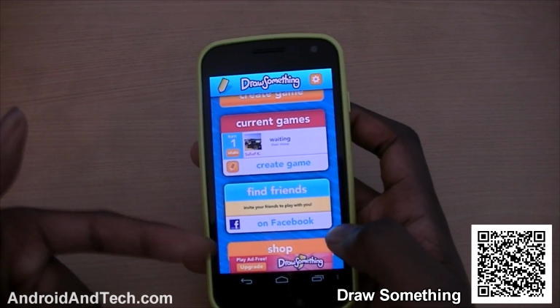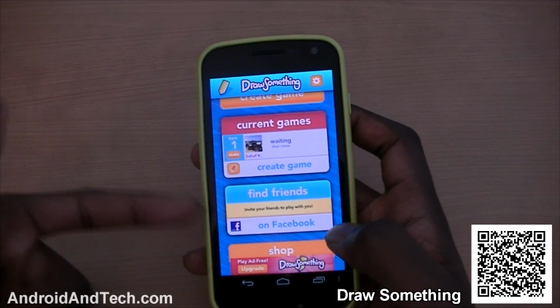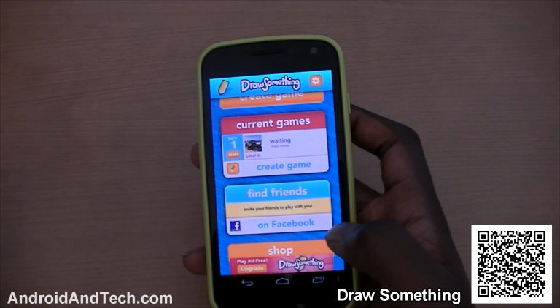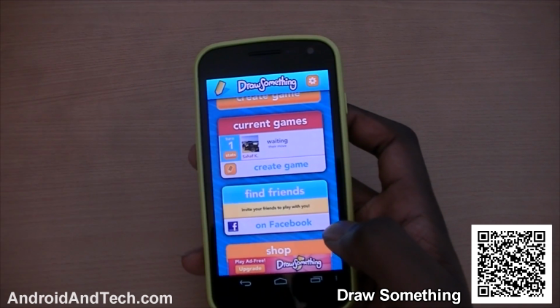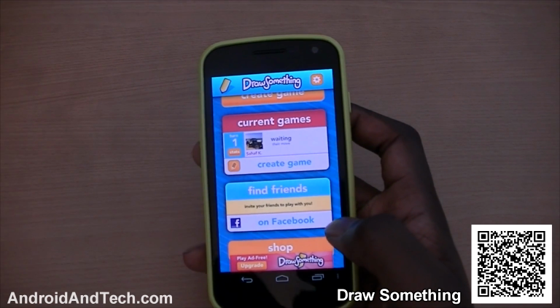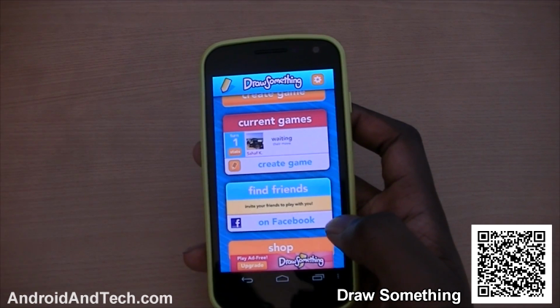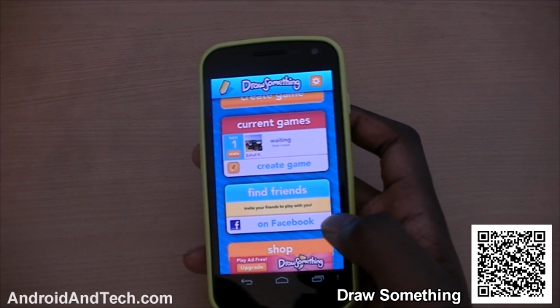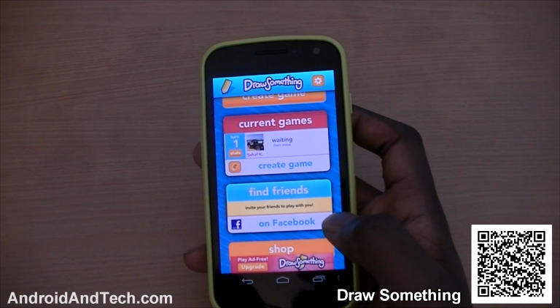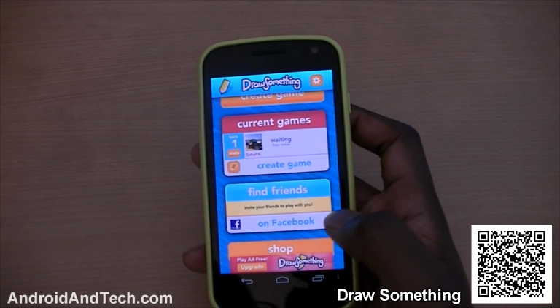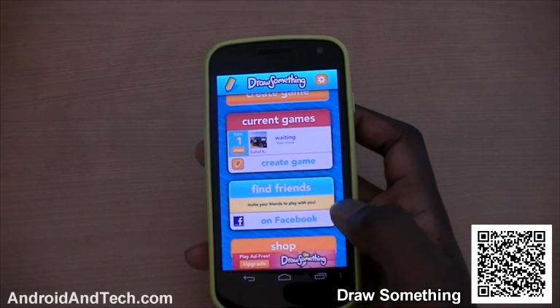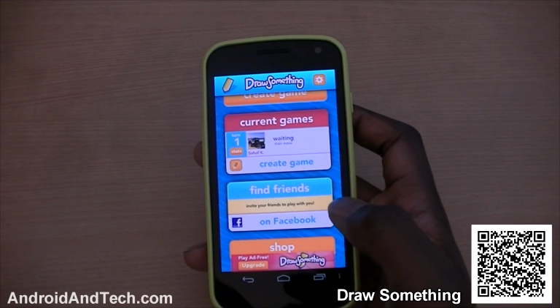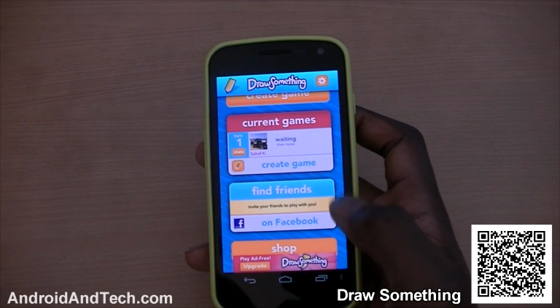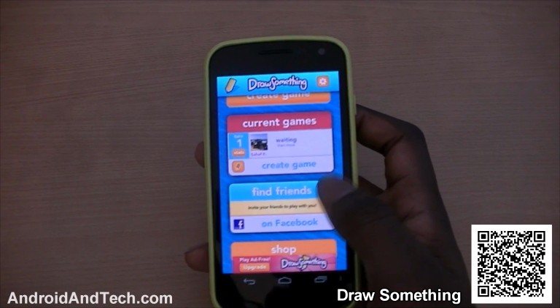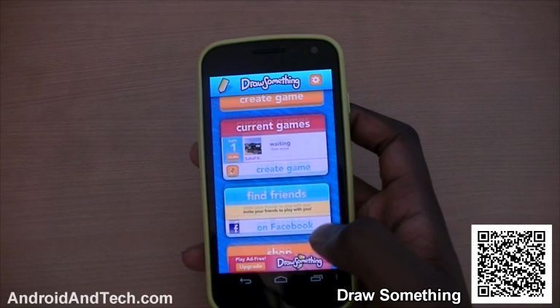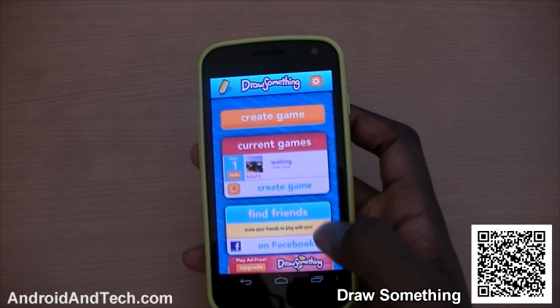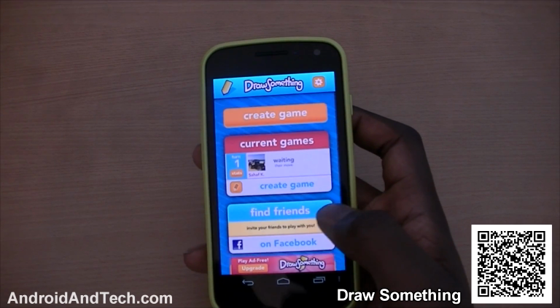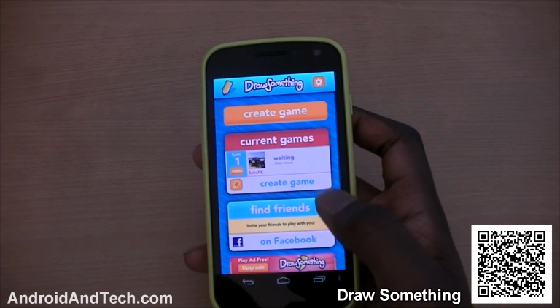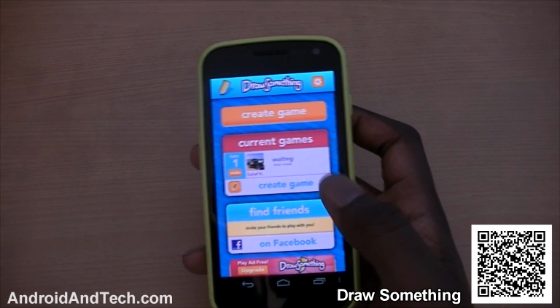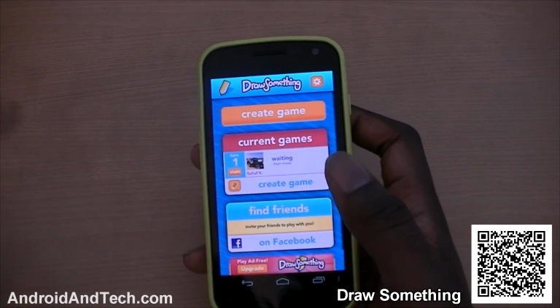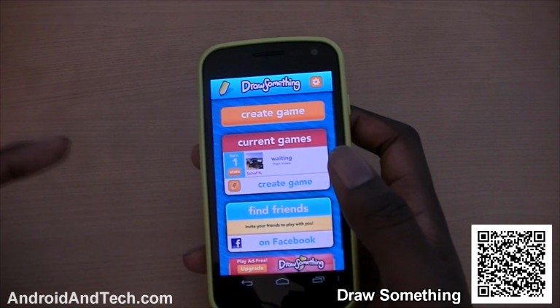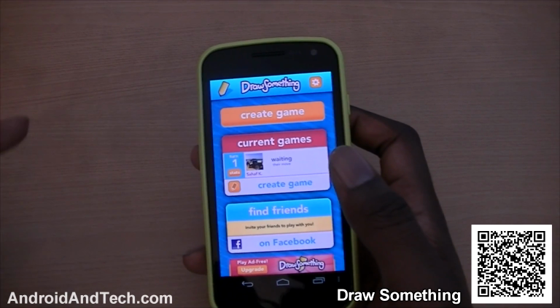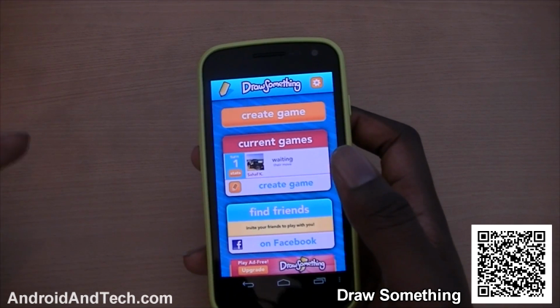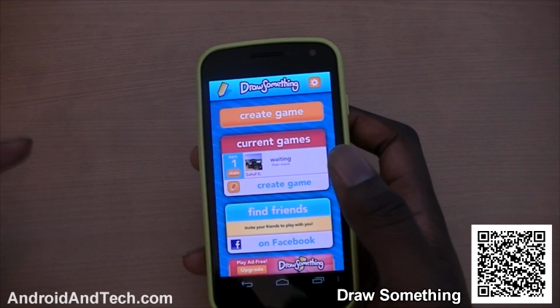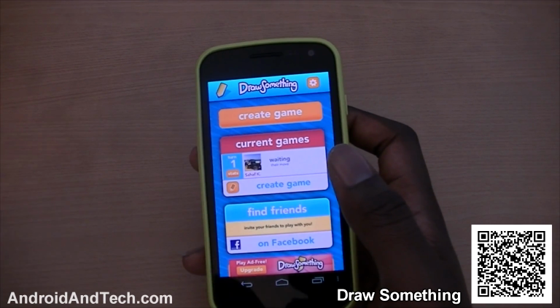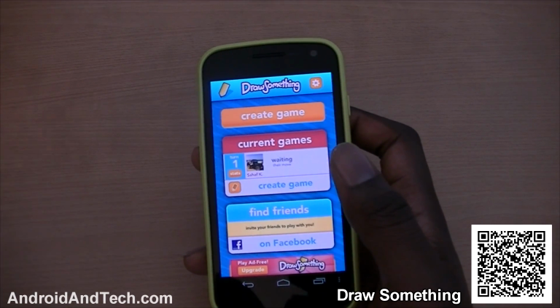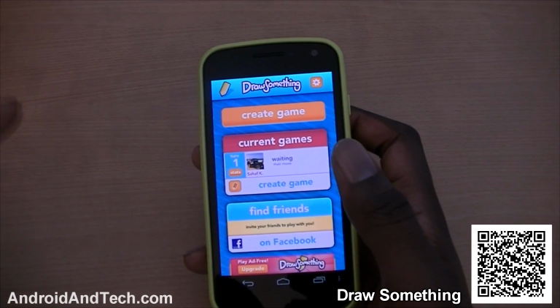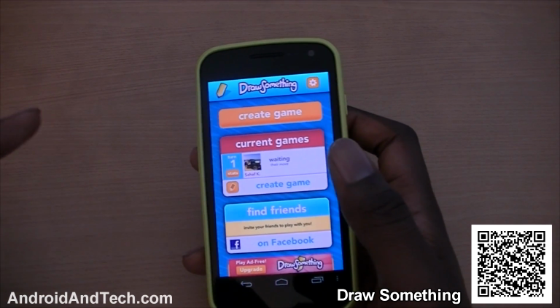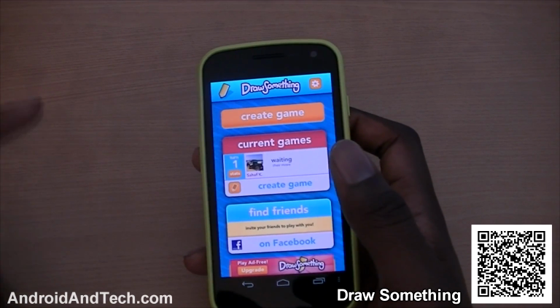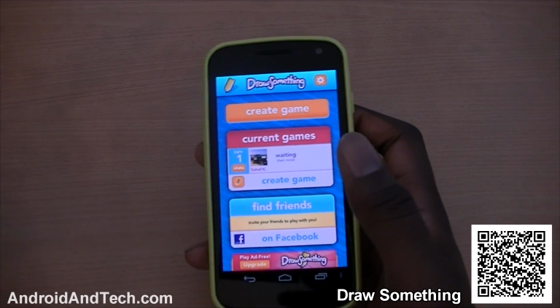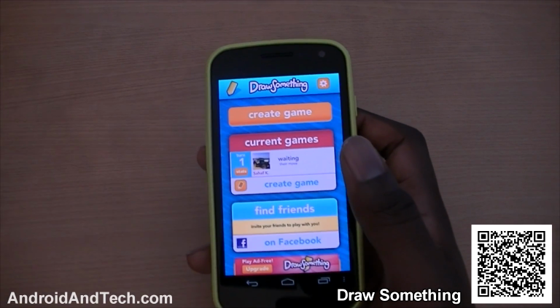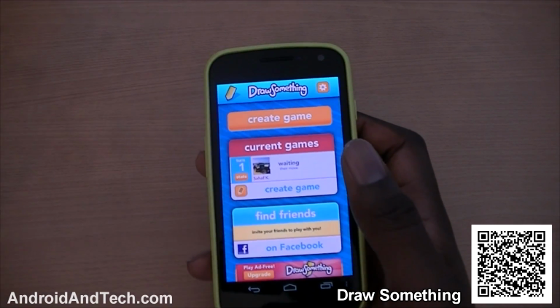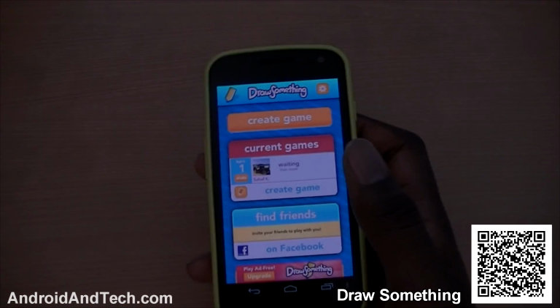You can also sign in using Facebook and play with friends on Facebook as well. It's a really good application — you've got to check this out from Google Play.